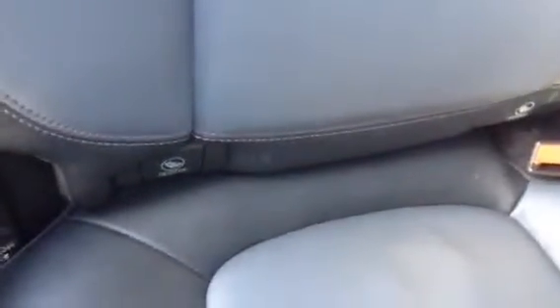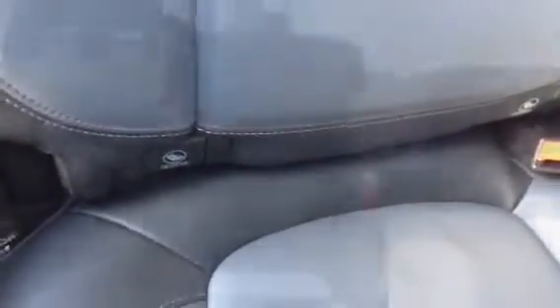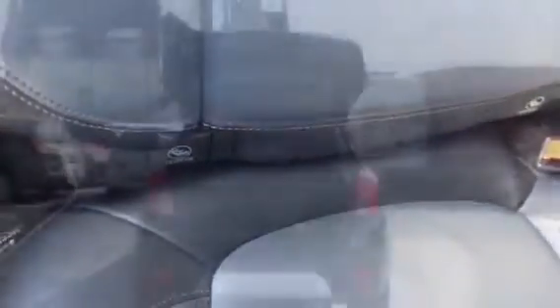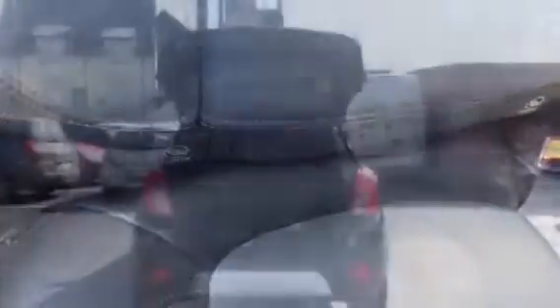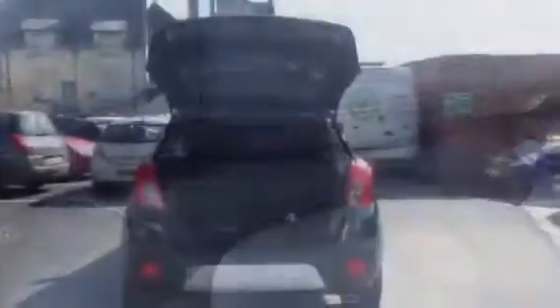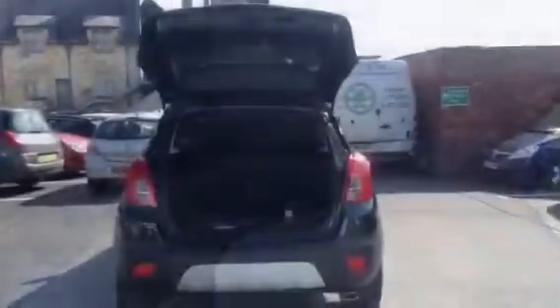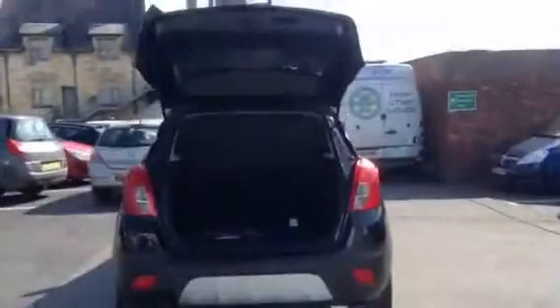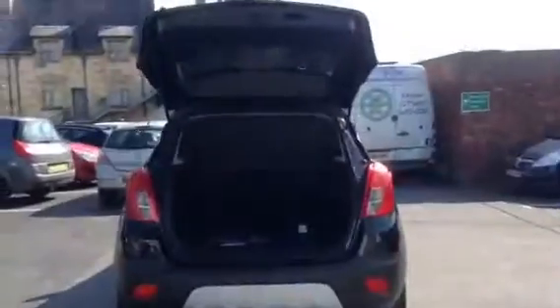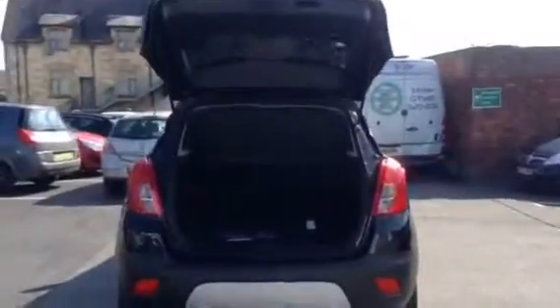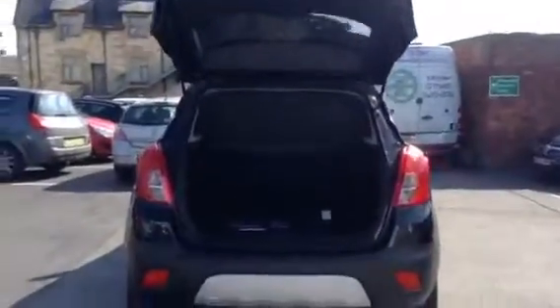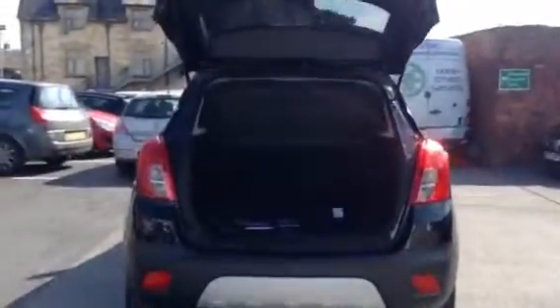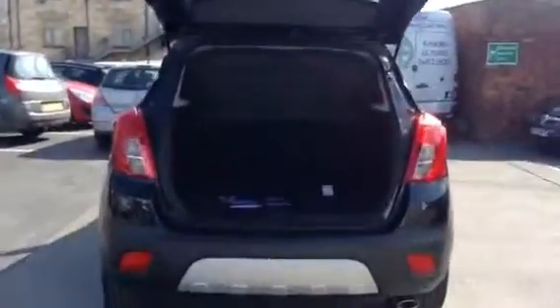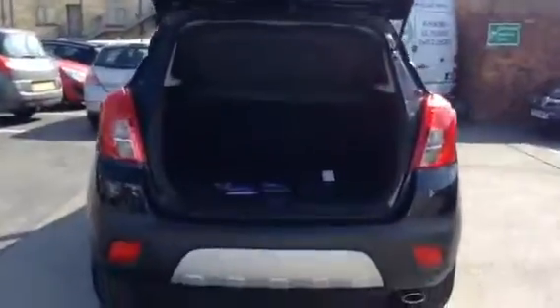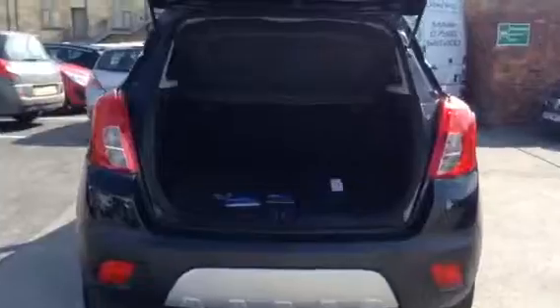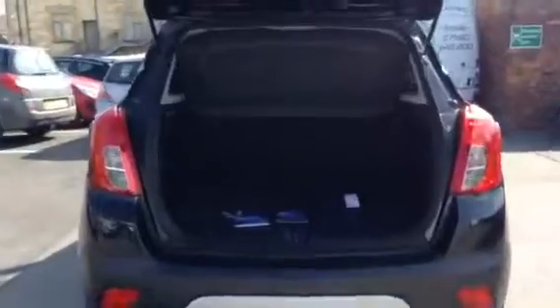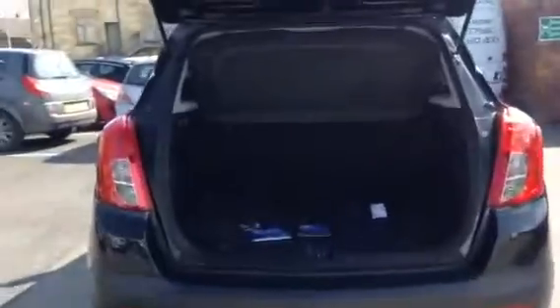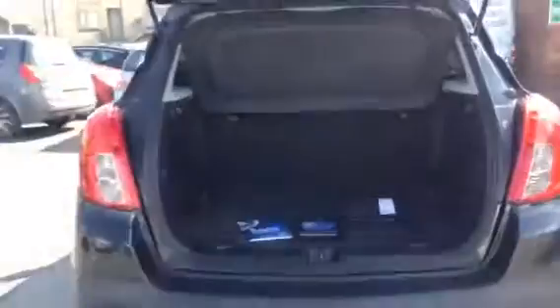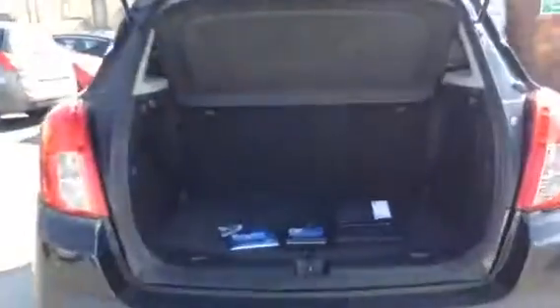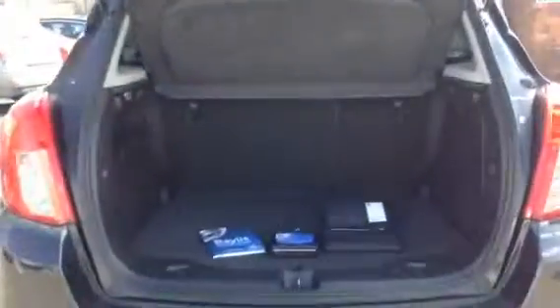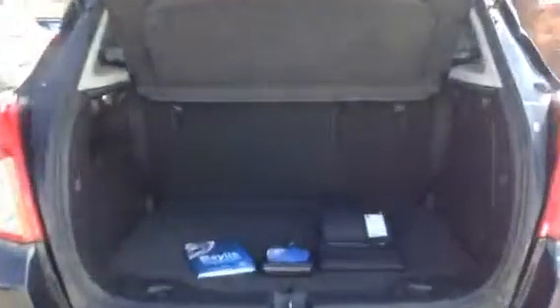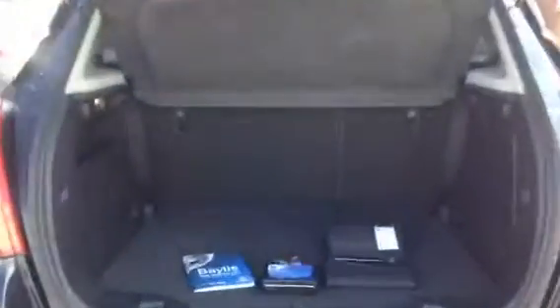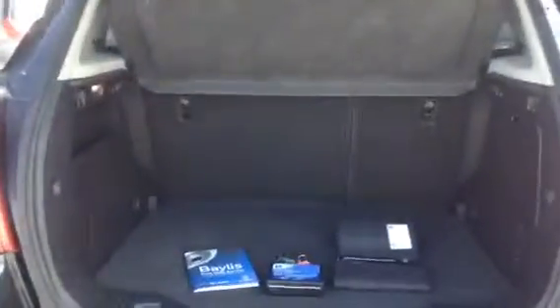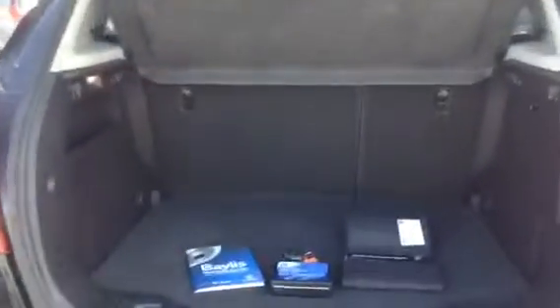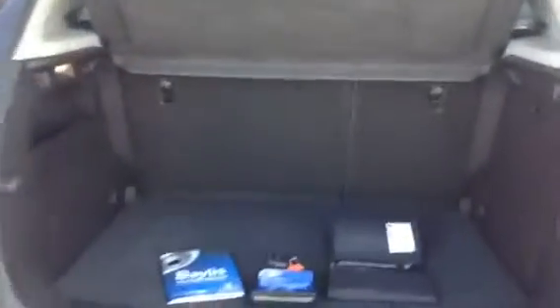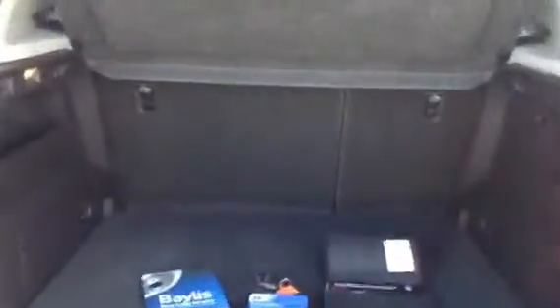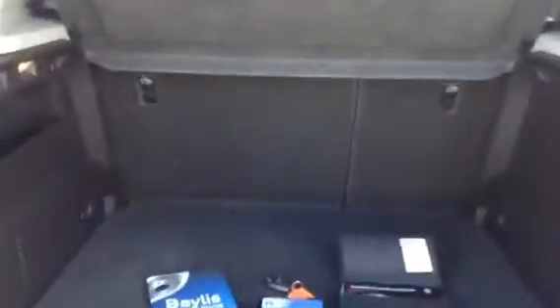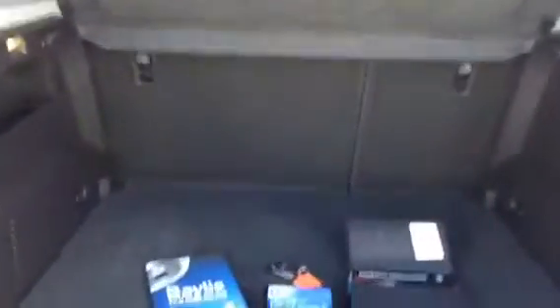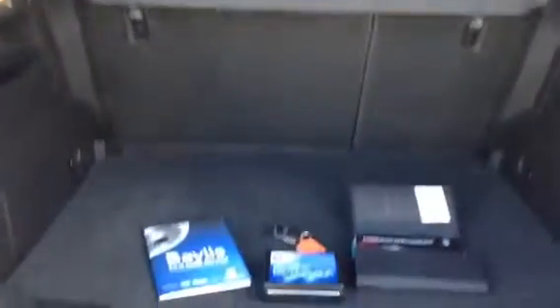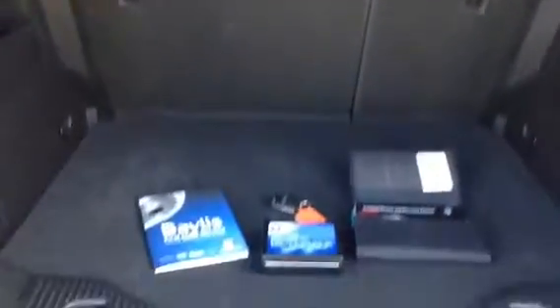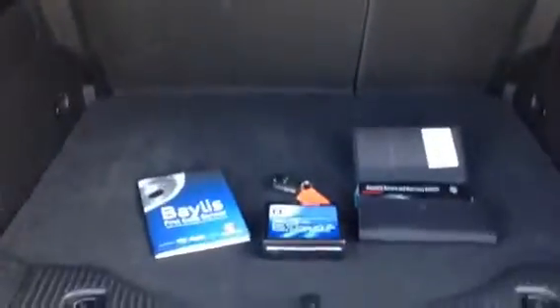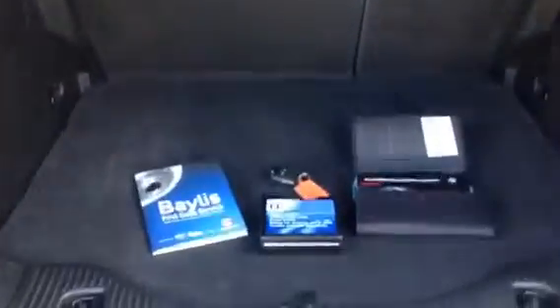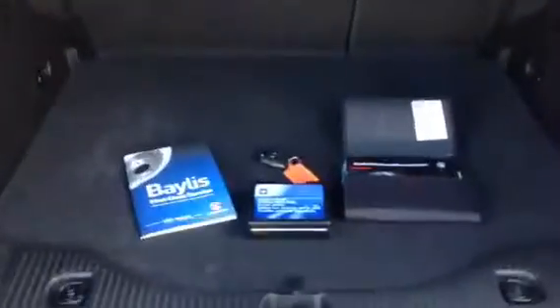Moving to the boot, you can see that there is plenty of room for a compact SUV. It comes with a service book and the spare key.